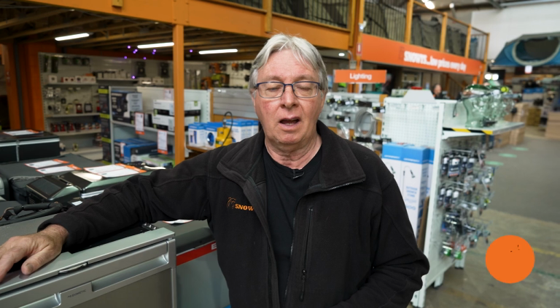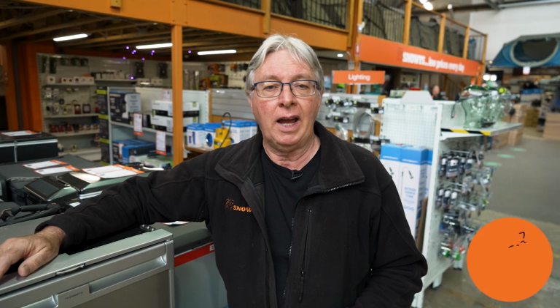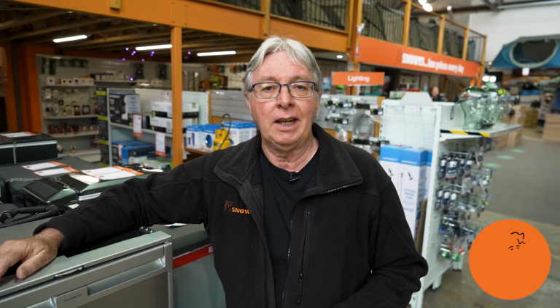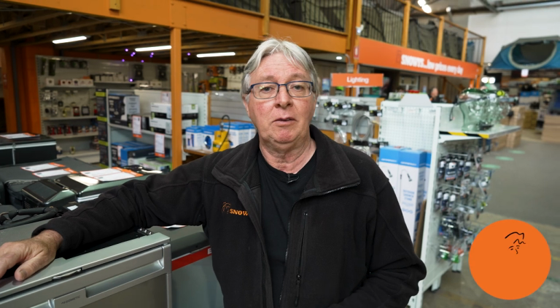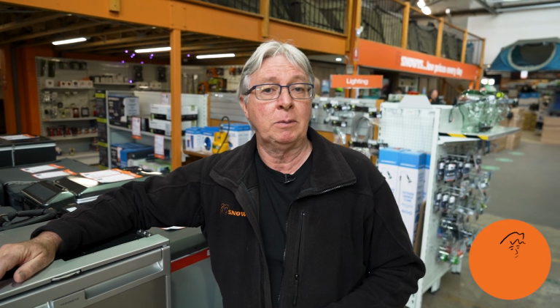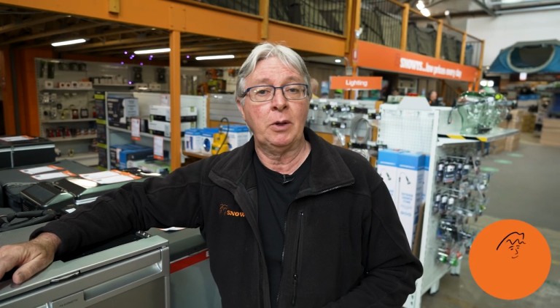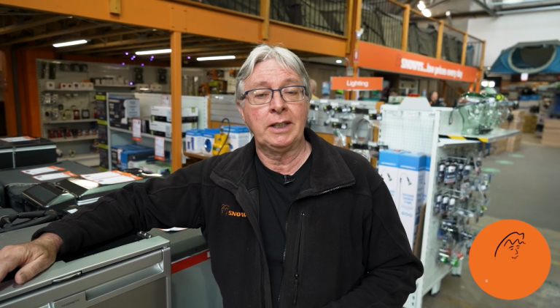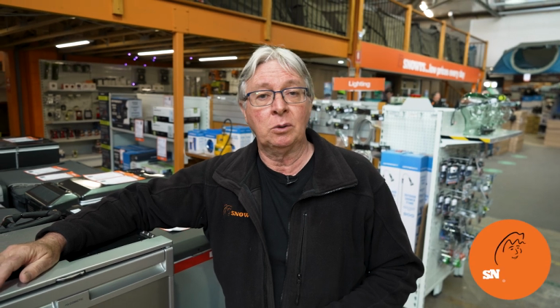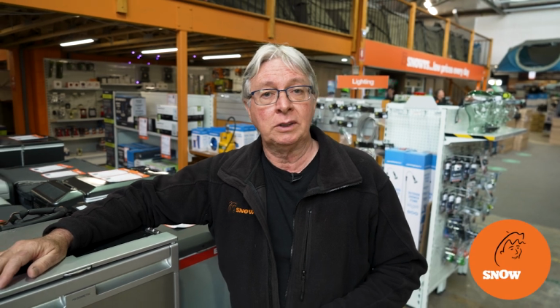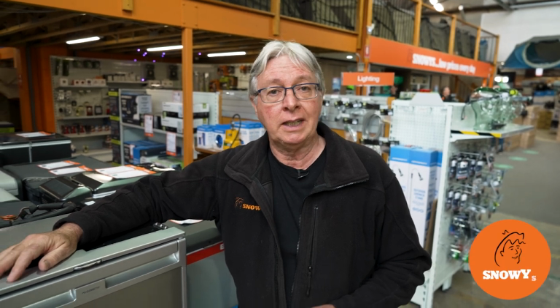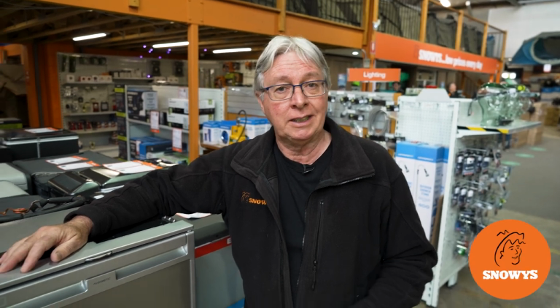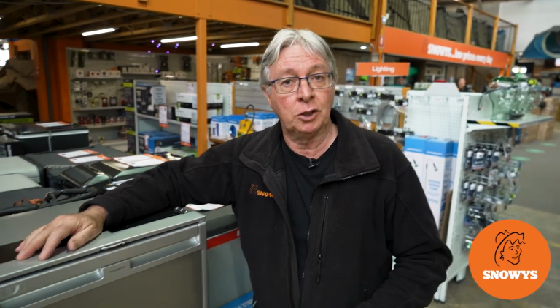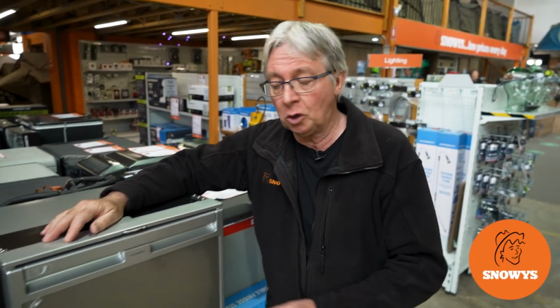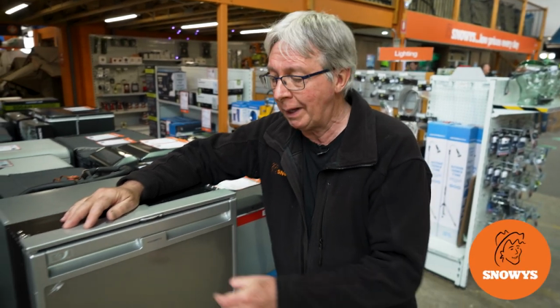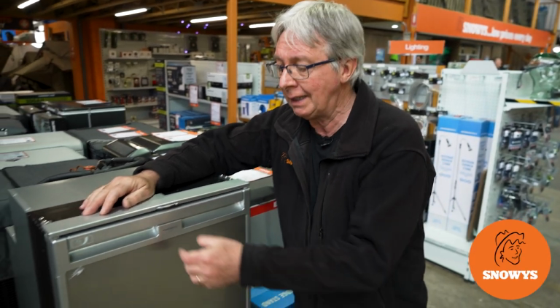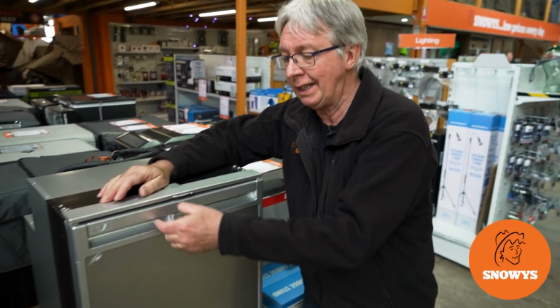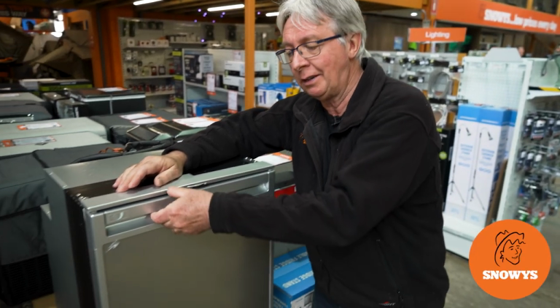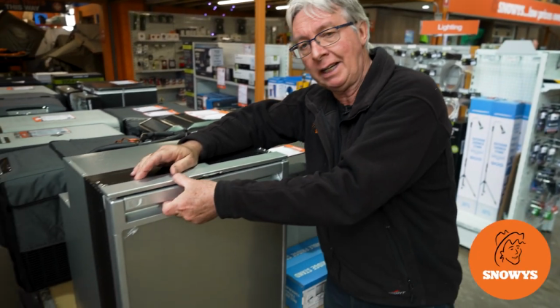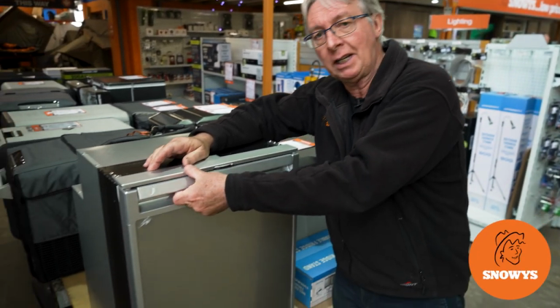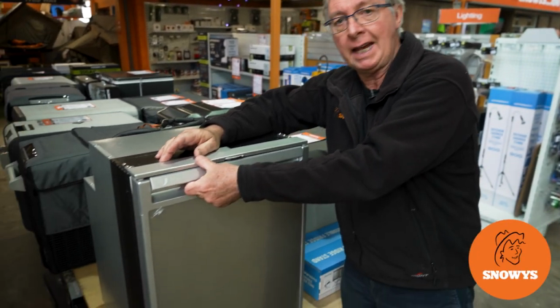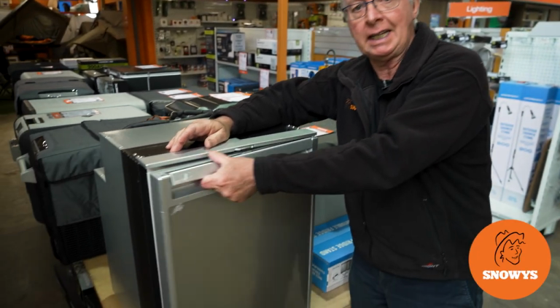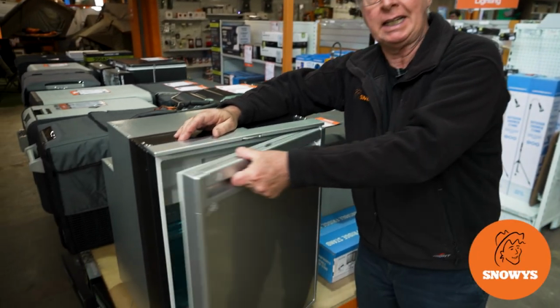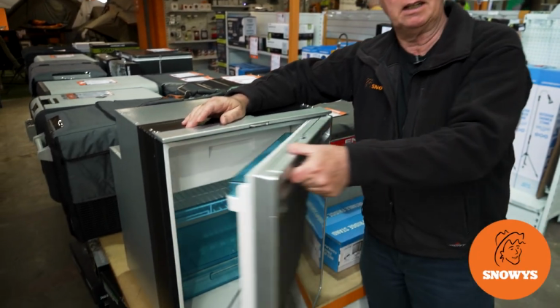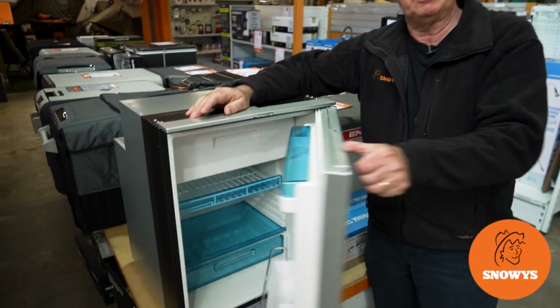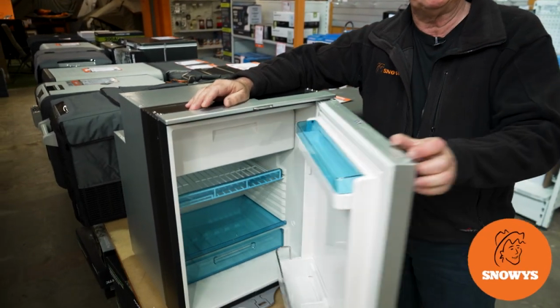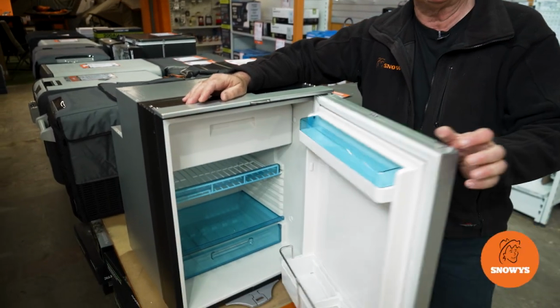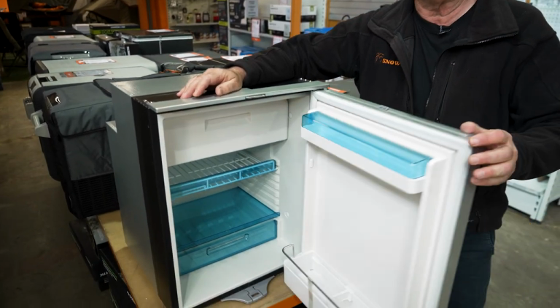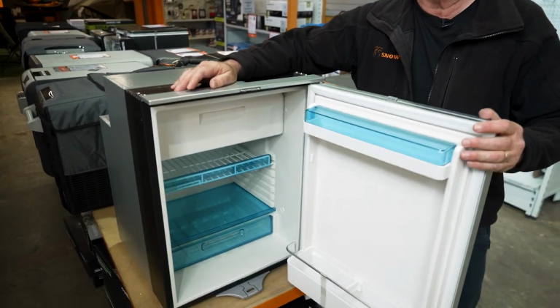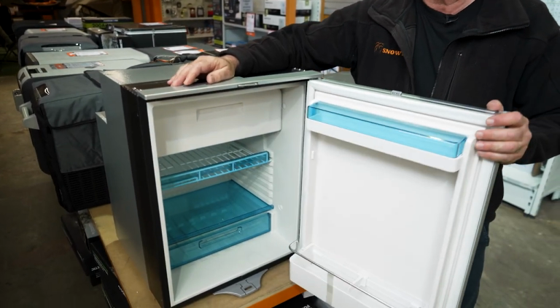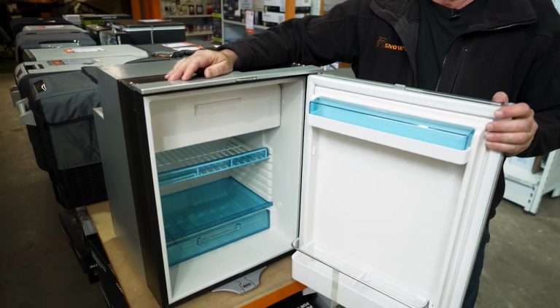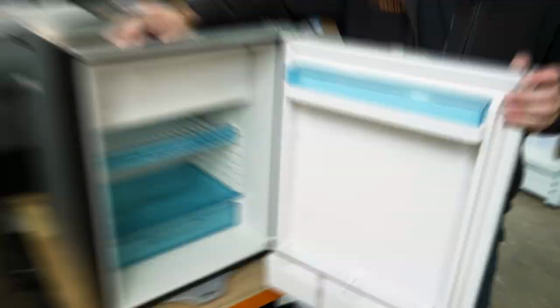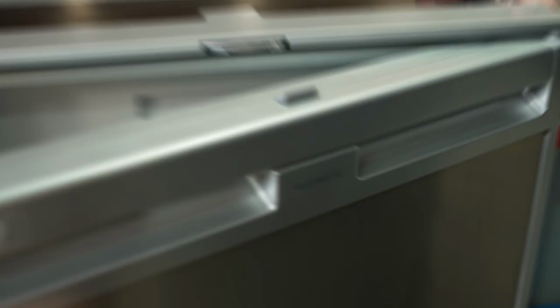Hi, Kevin from Snowys Outdoors here, and this is the Coolmatic CRX 80 litre fridge freezer from Dometic.